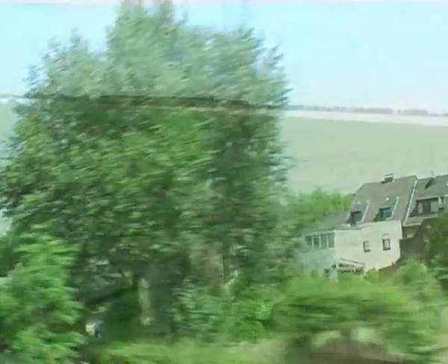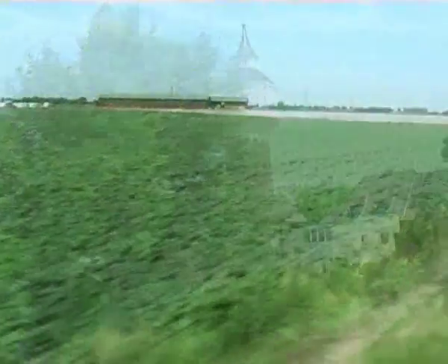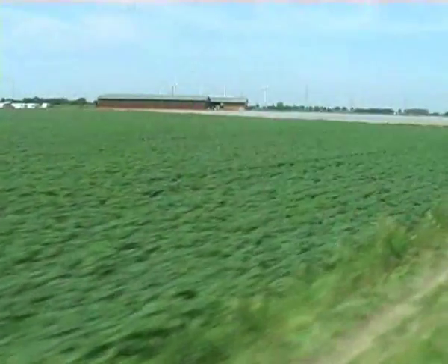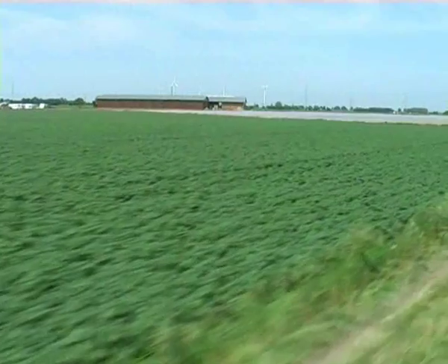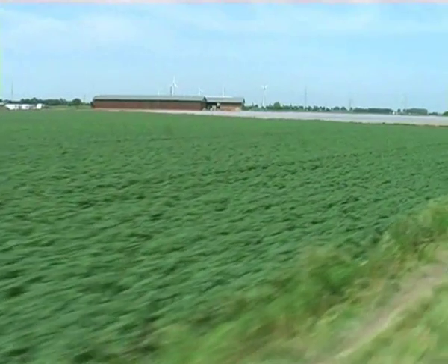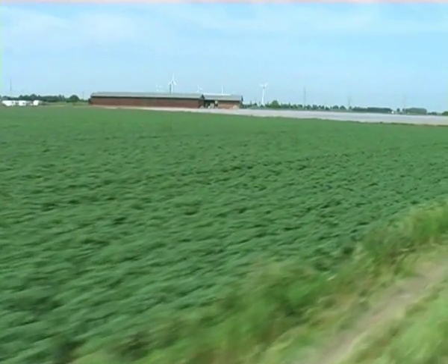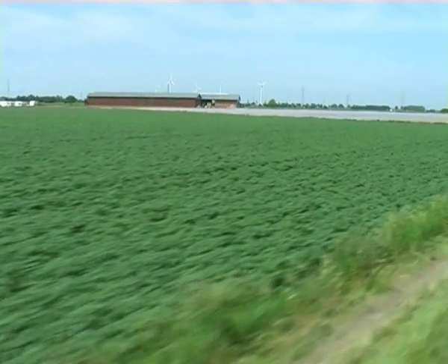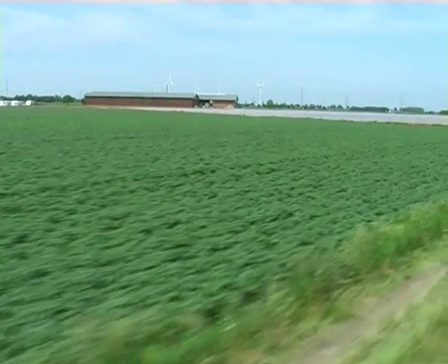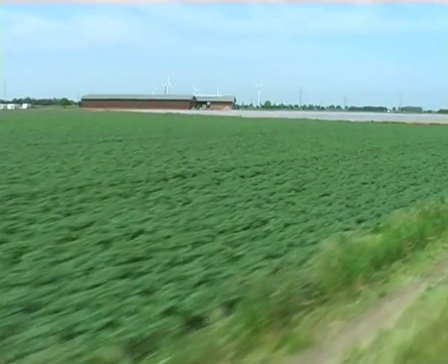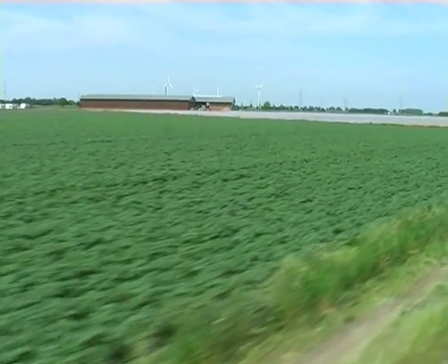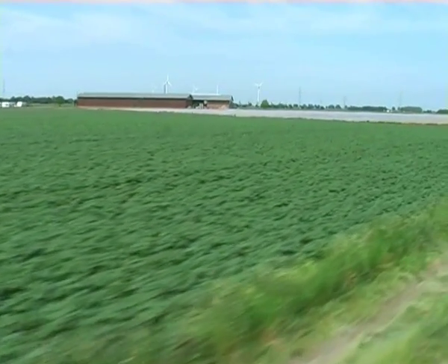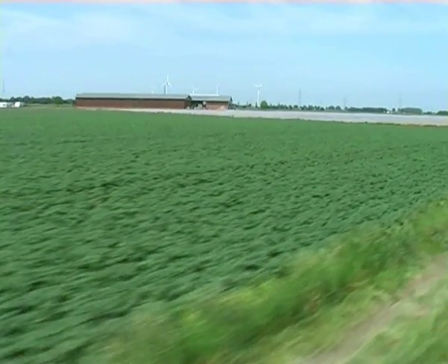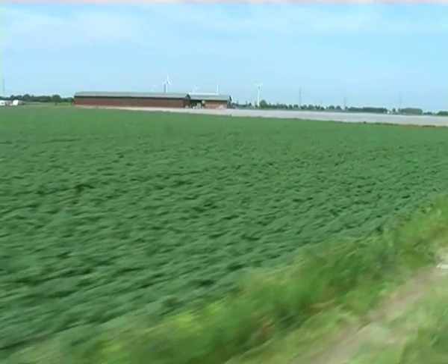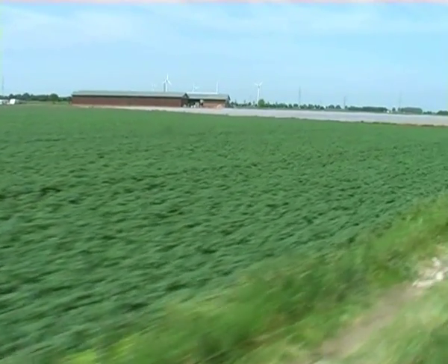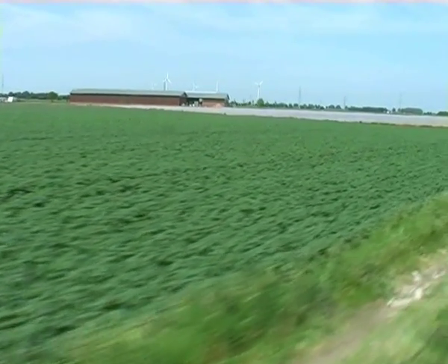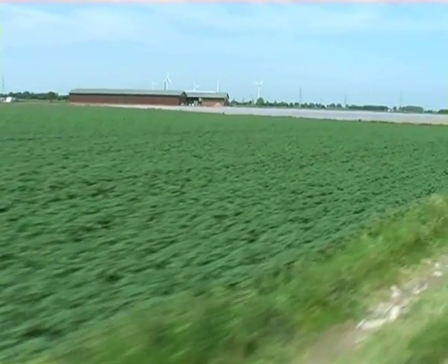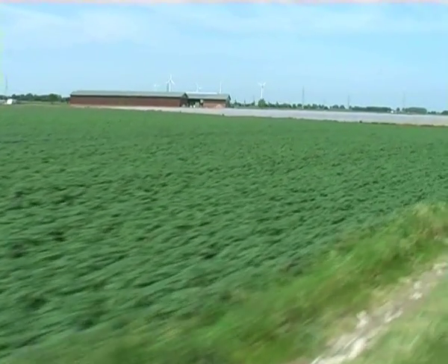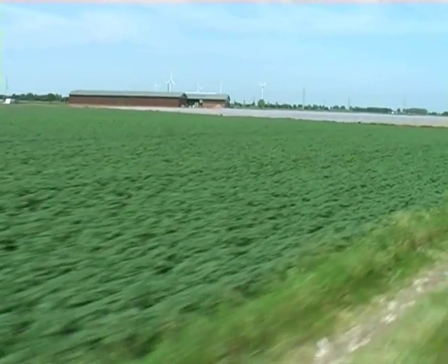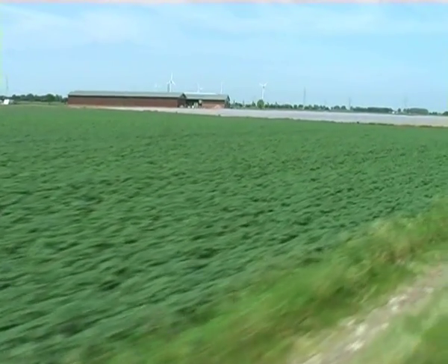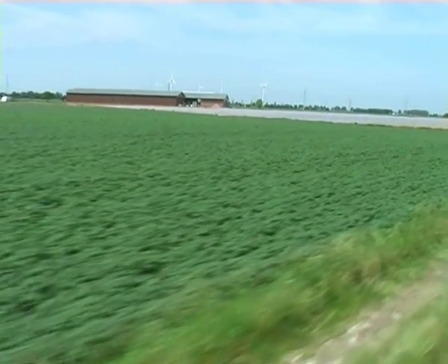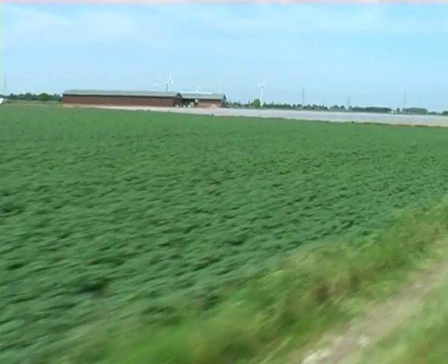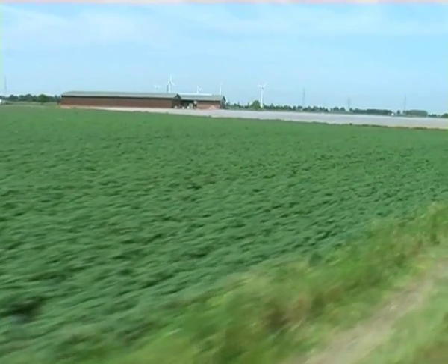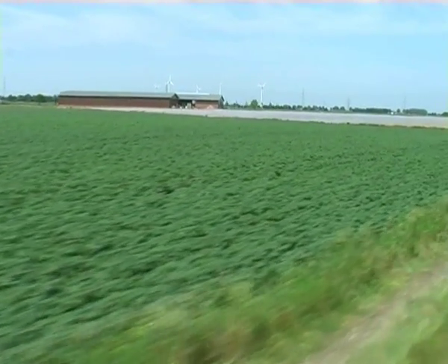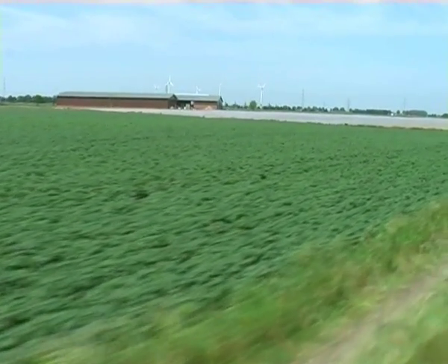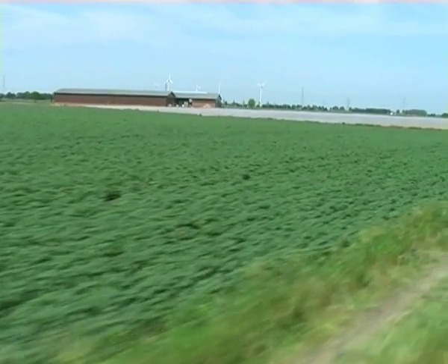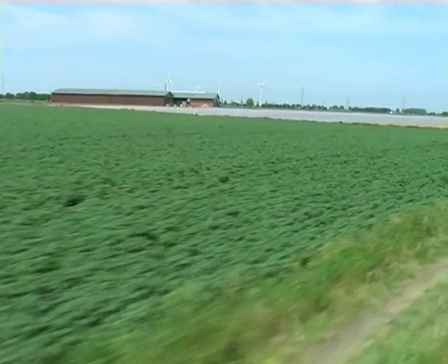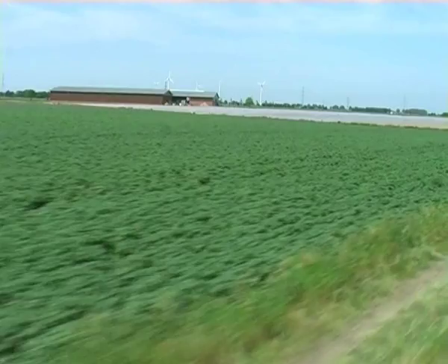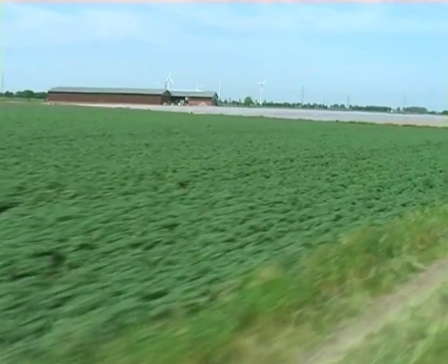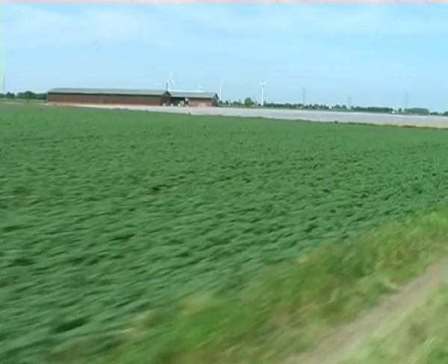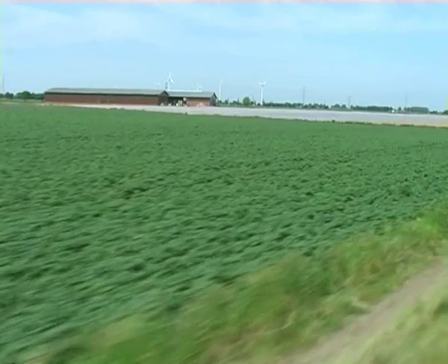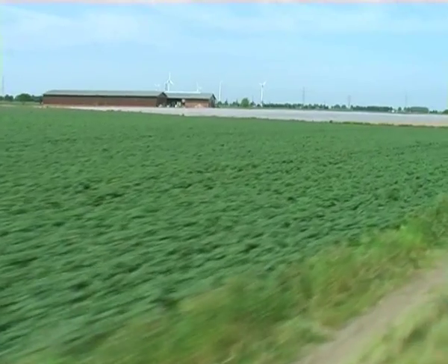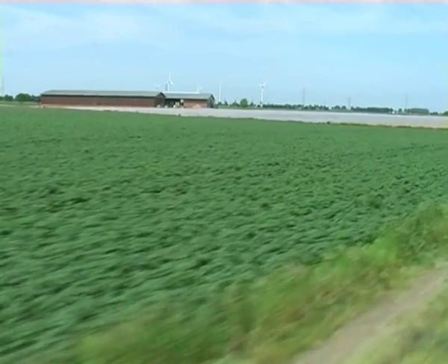Well, the scenery wasn't all that spectacular, but it was a very leisurely way to spend a sunny Sunday afternoon.